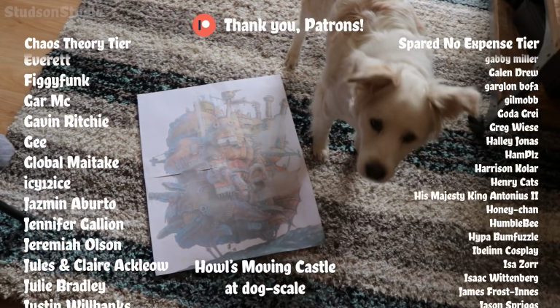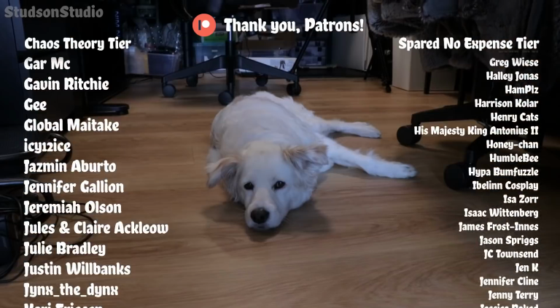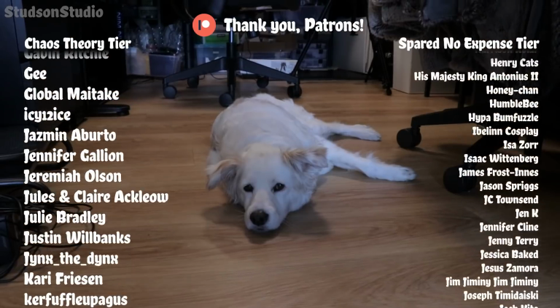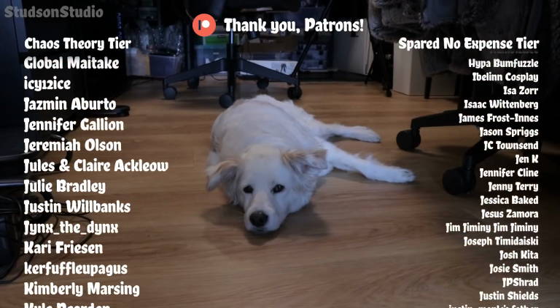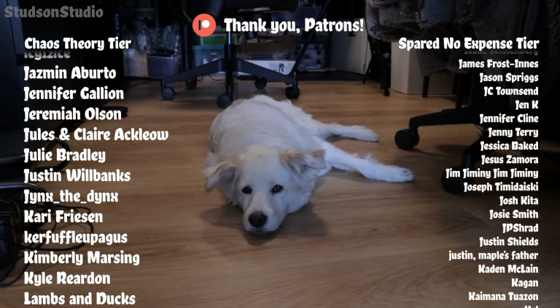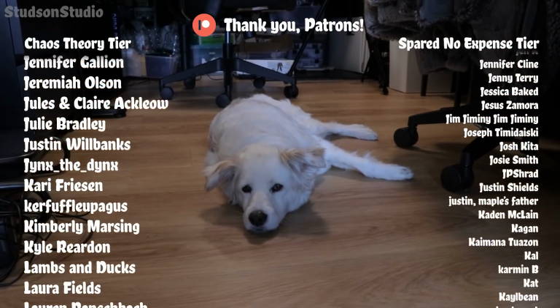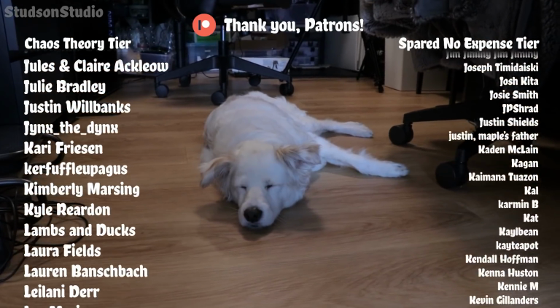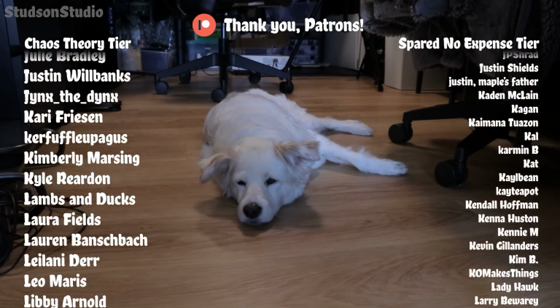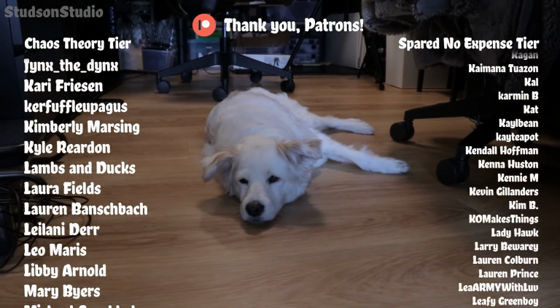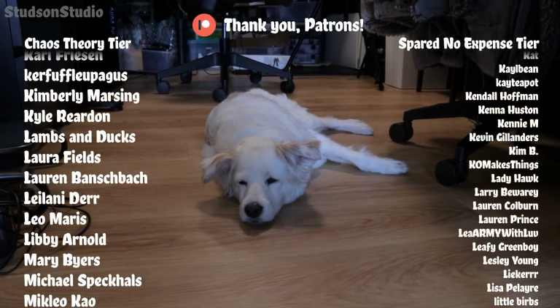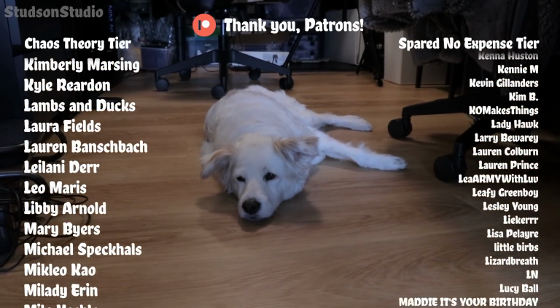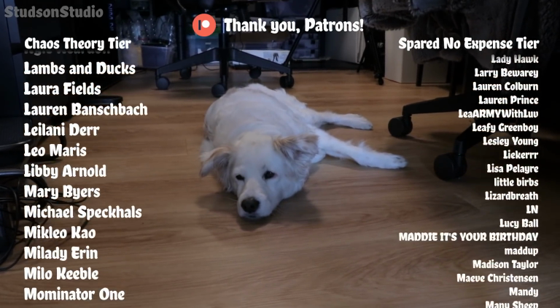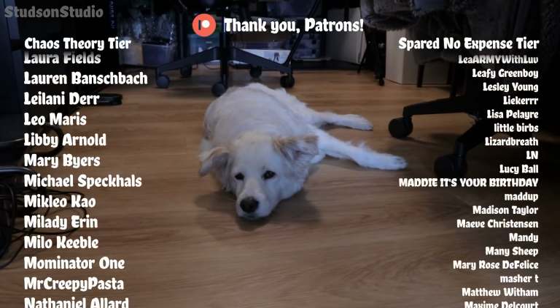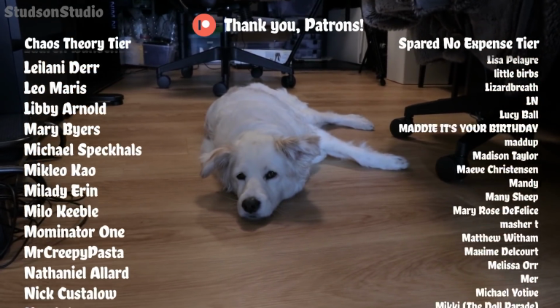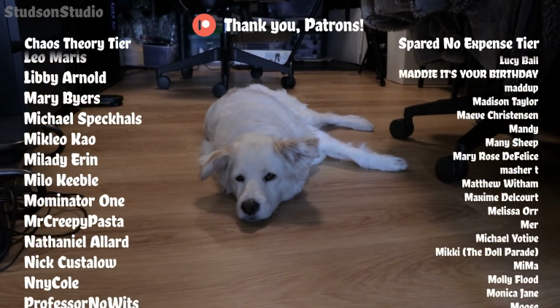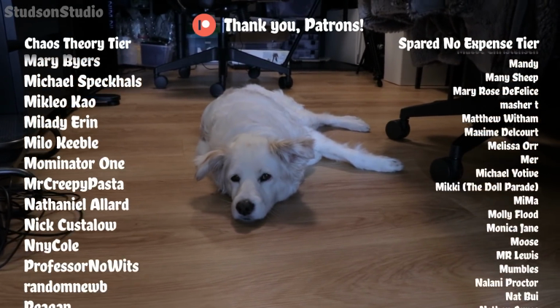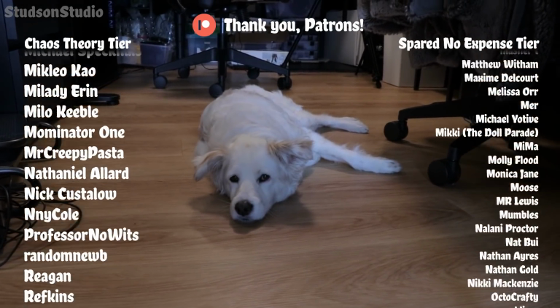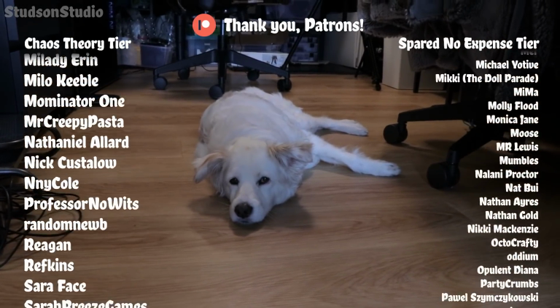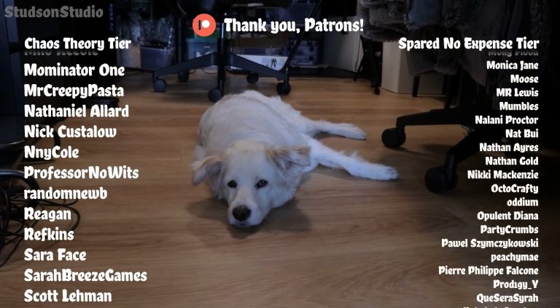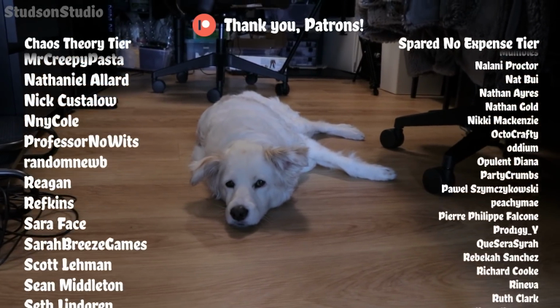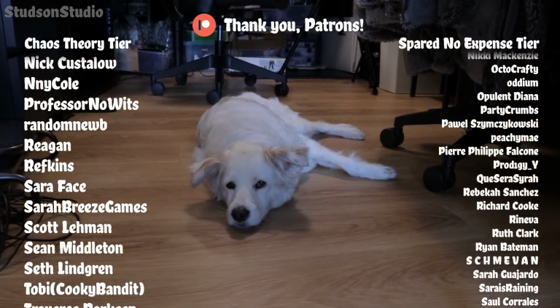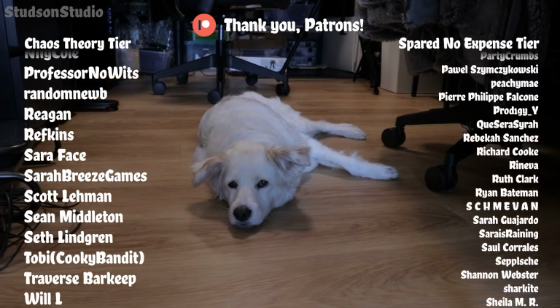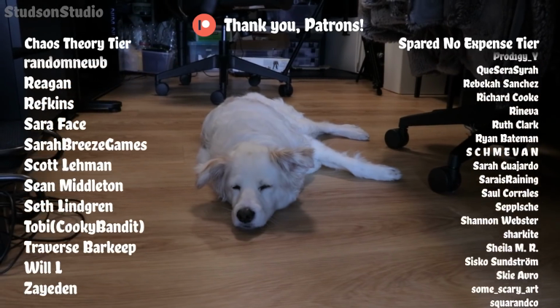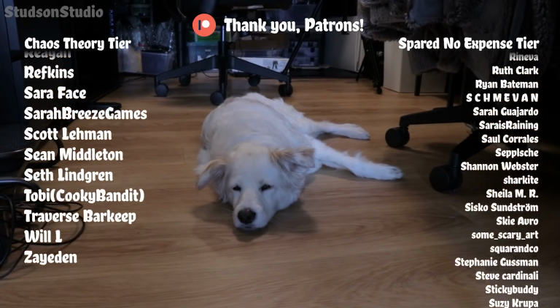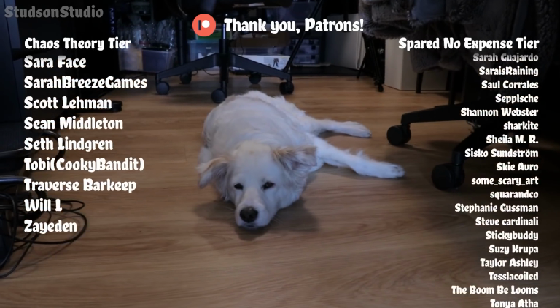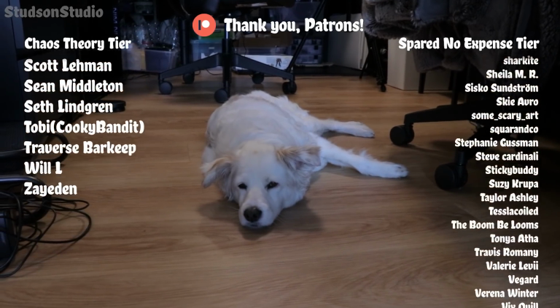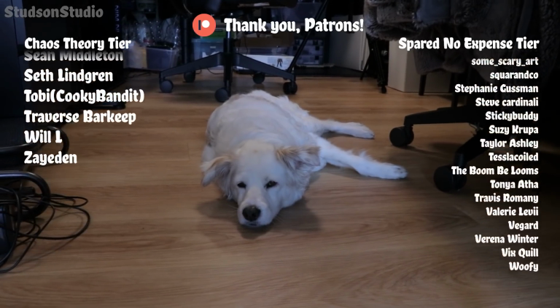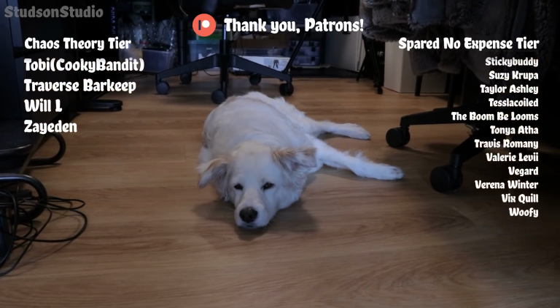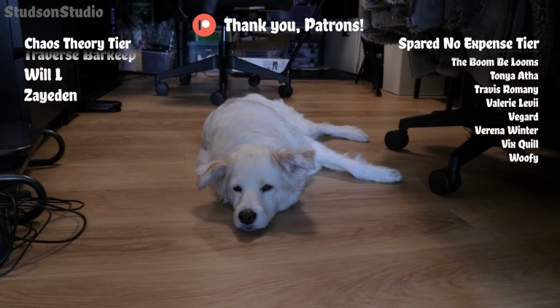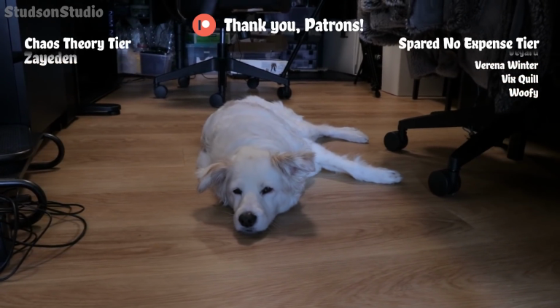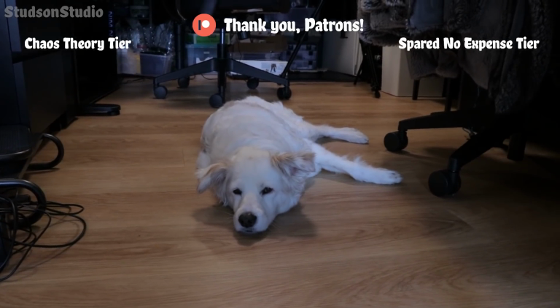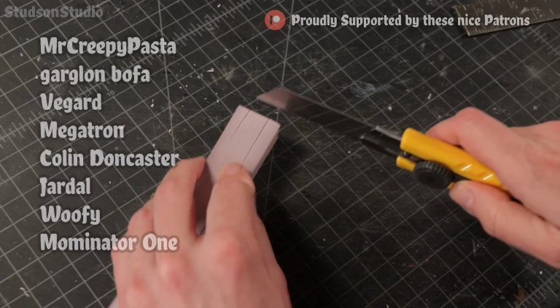Thanks to all the patrons that have helped support this channel, but more specifically thank you to the cool new patrons that have joined, such as Mr. Creepypasta and many others.